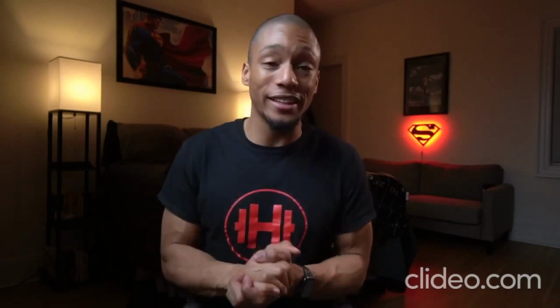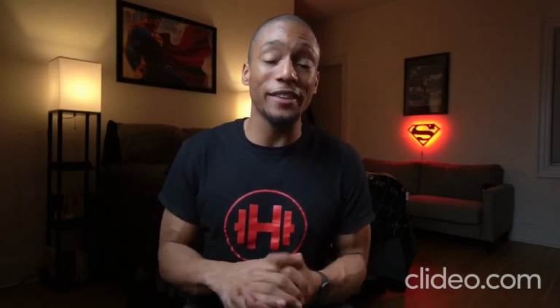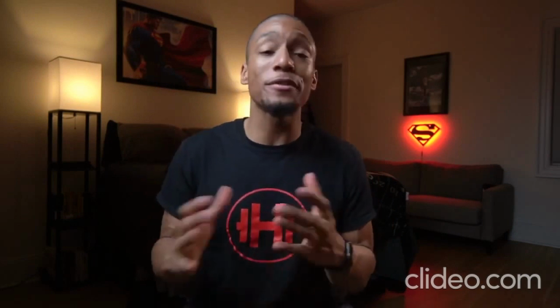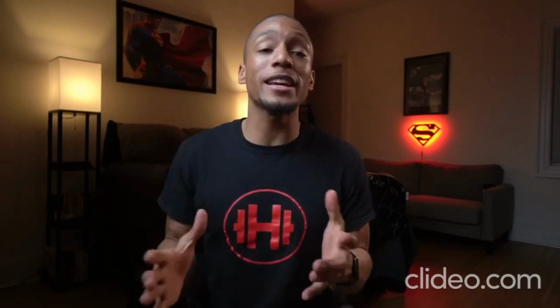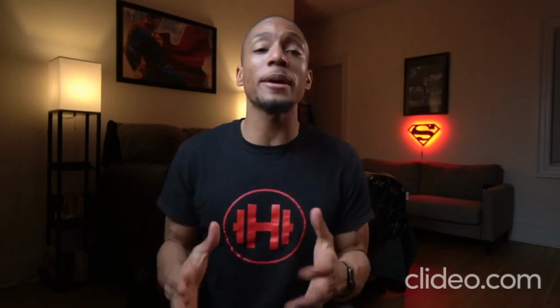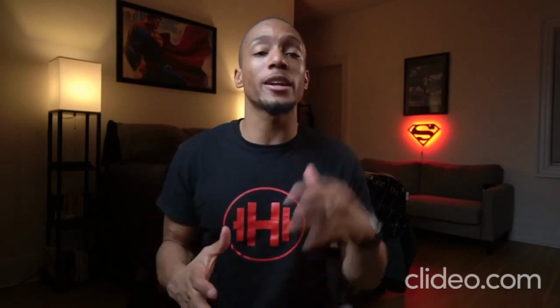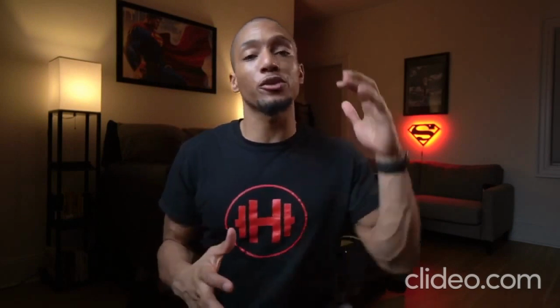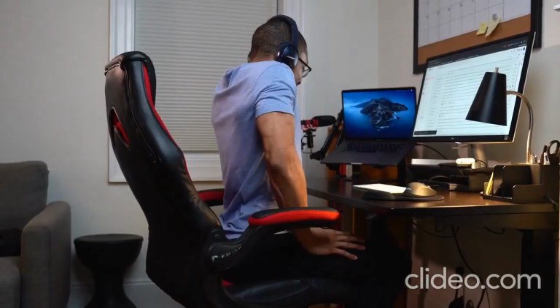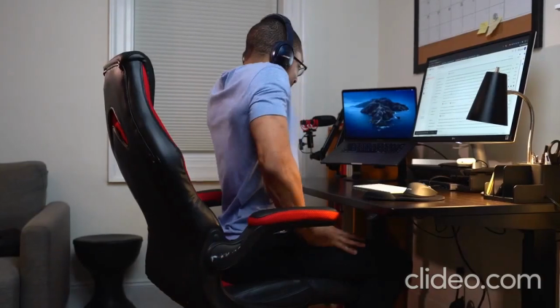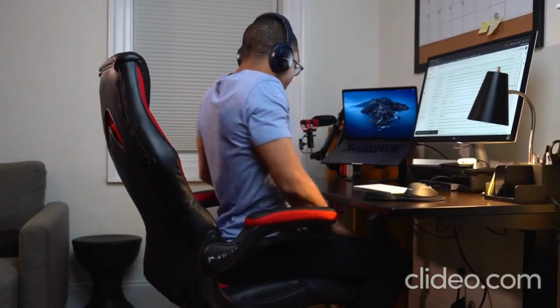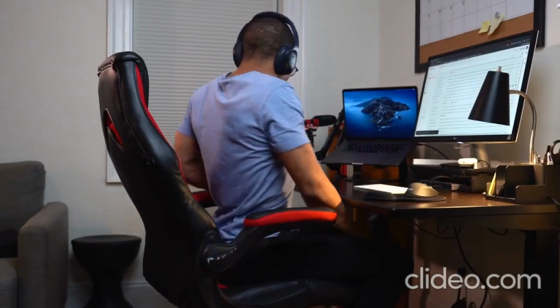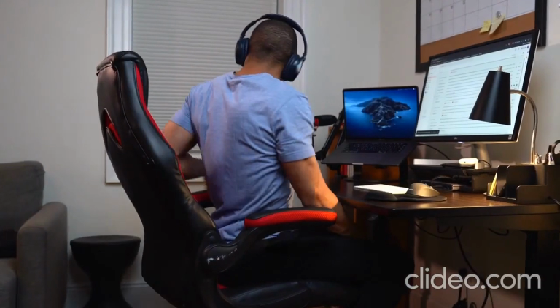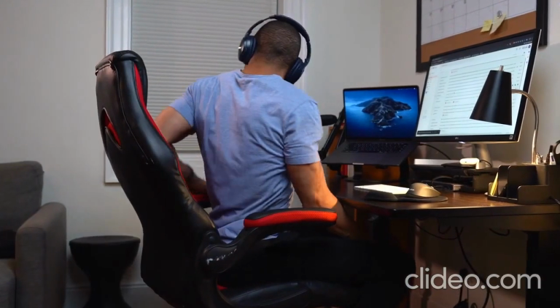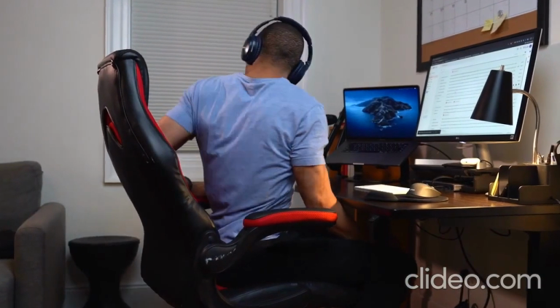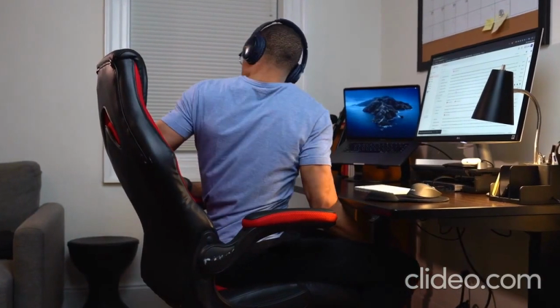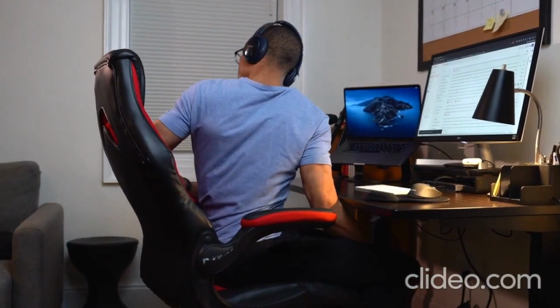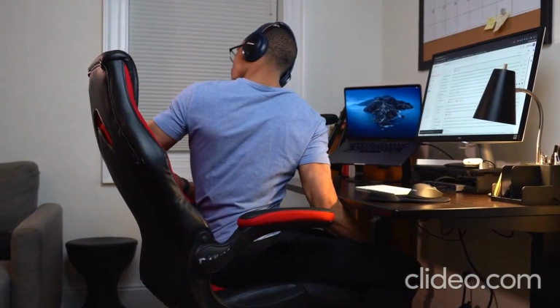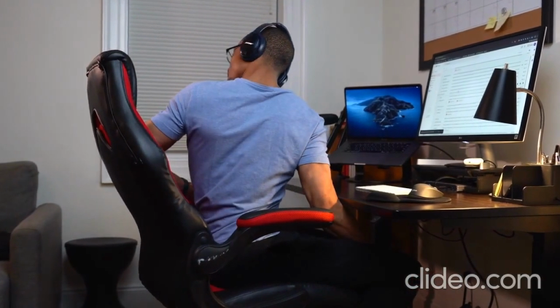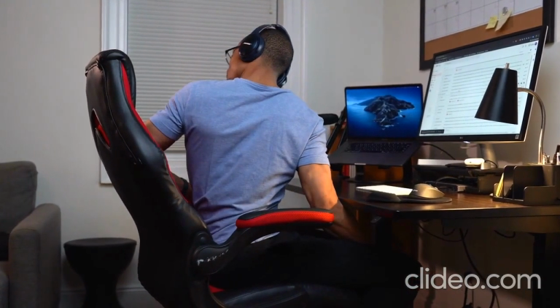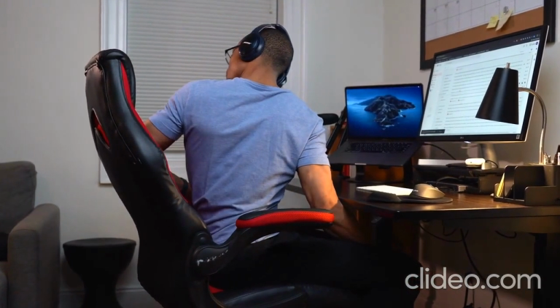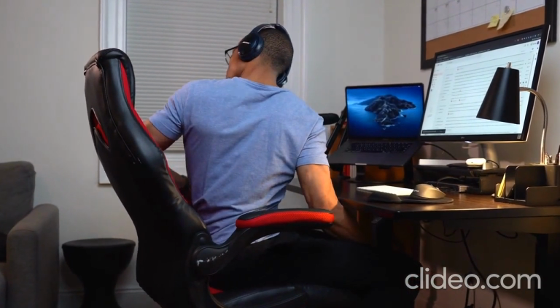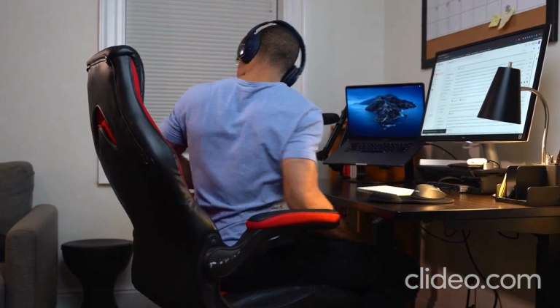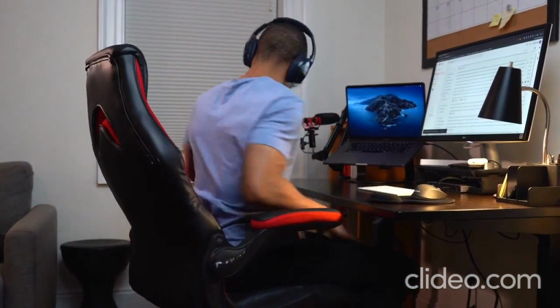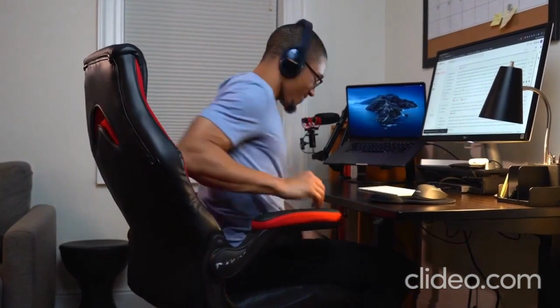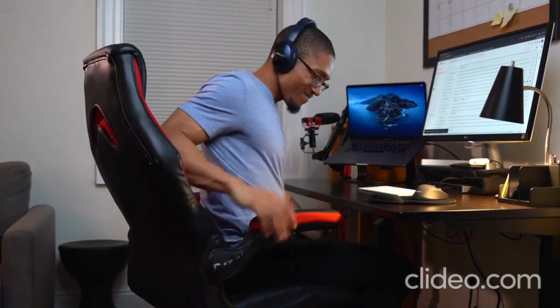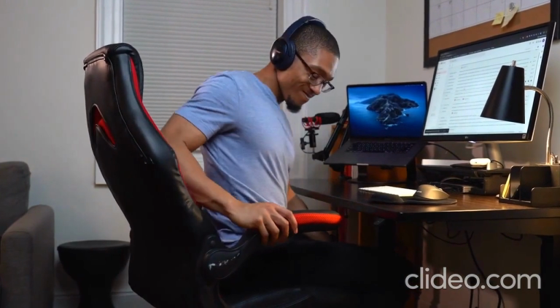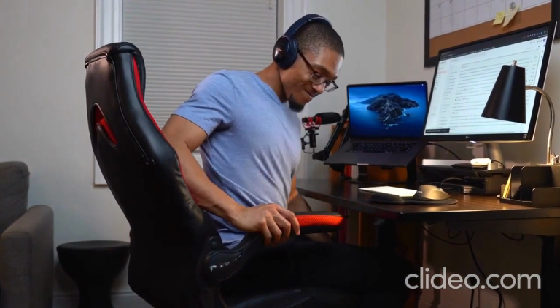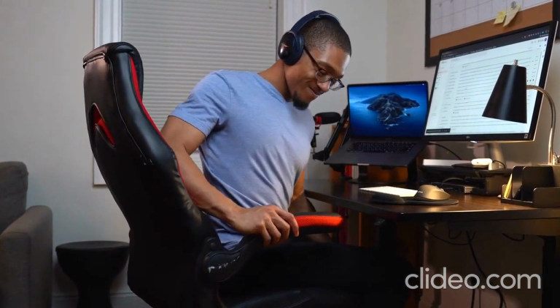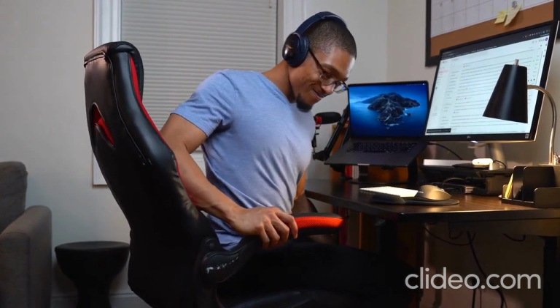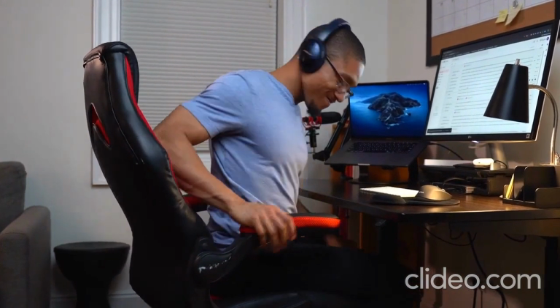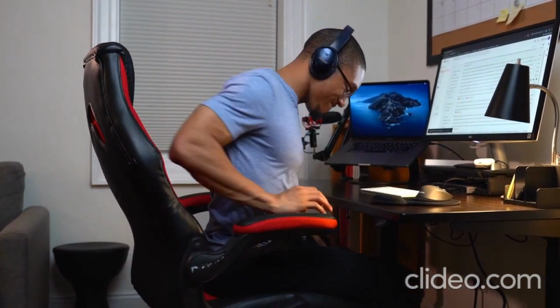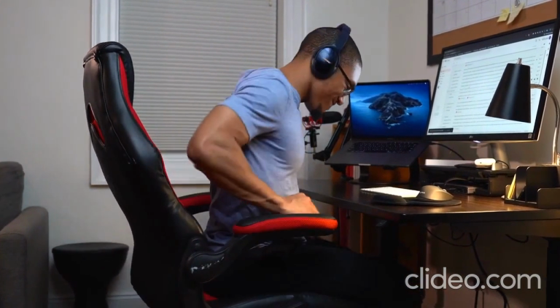My third favorite app is called Sworkit. It's an ab-specific workout app and it's really, really good. If you think about it, if you're sitting at a desk all day — especially working from home — you're going to put a lot of strain on your core.